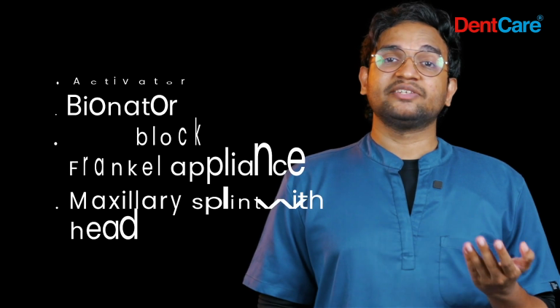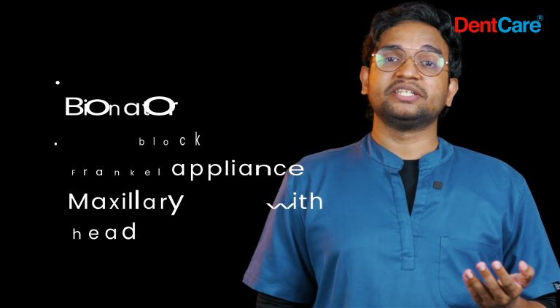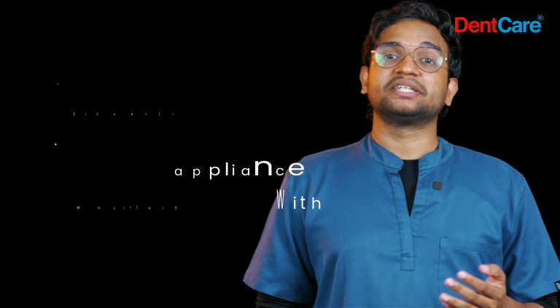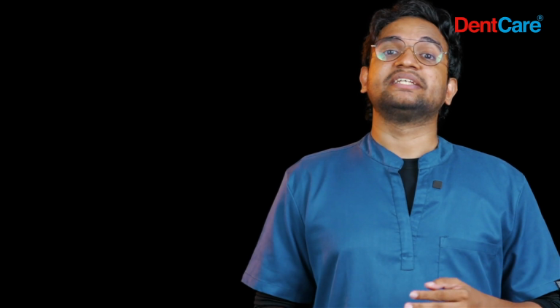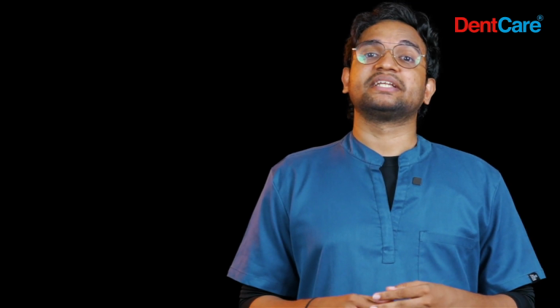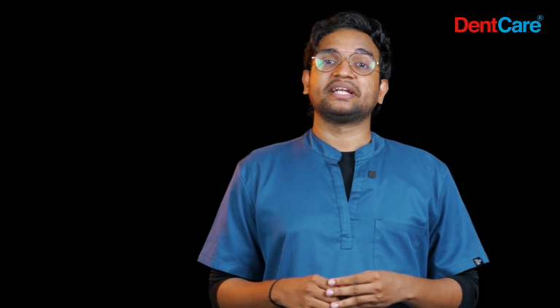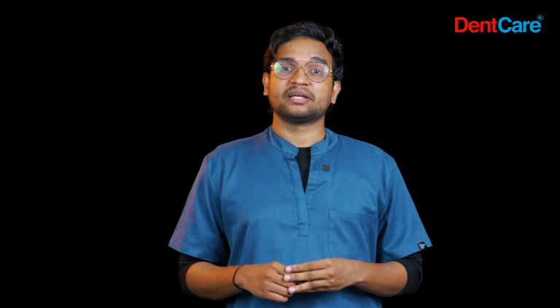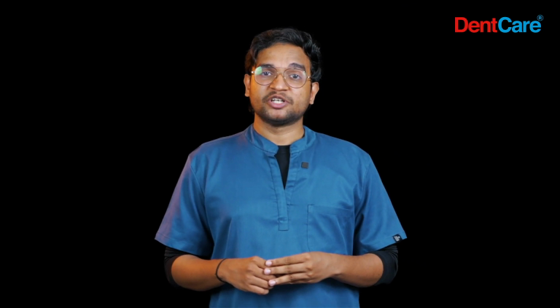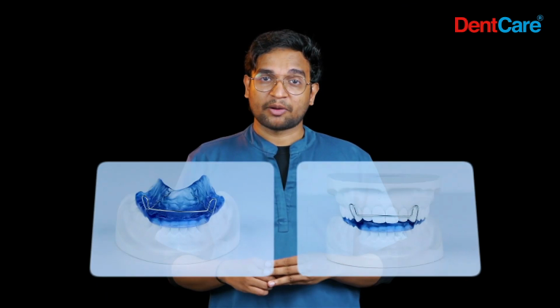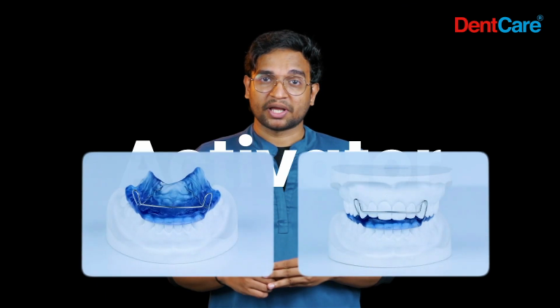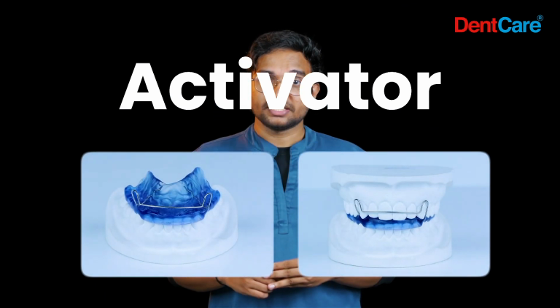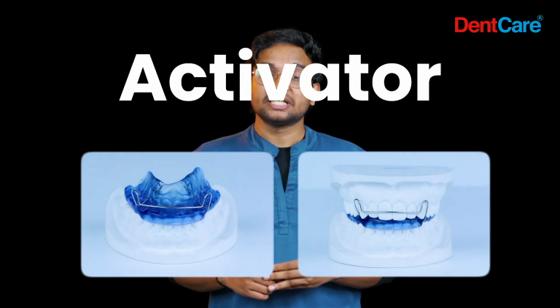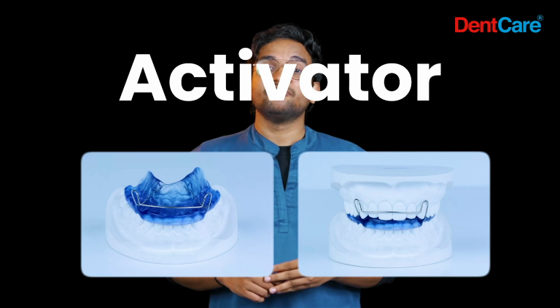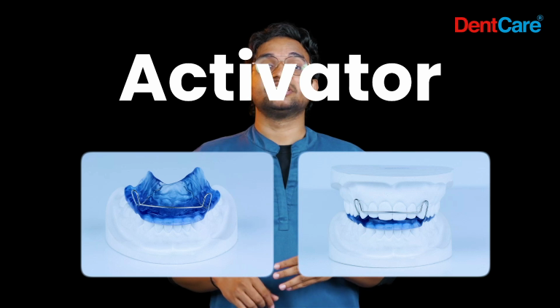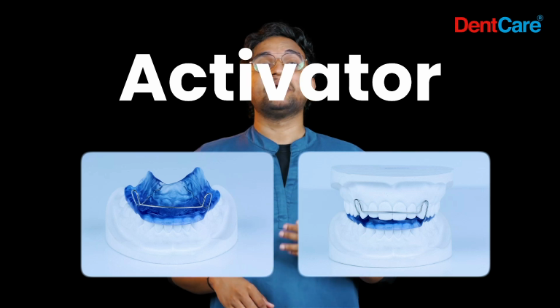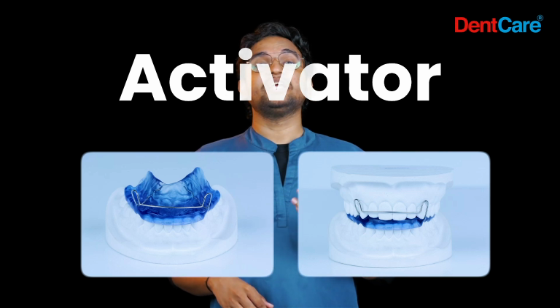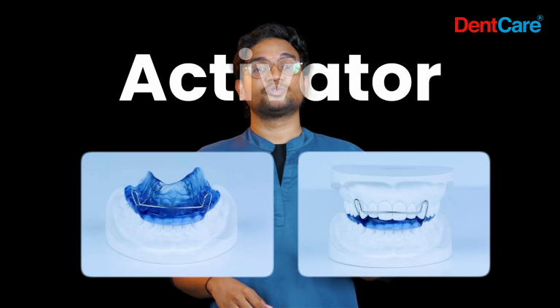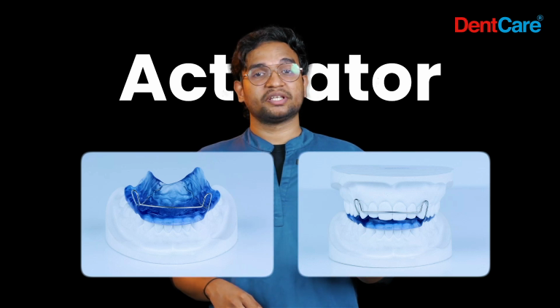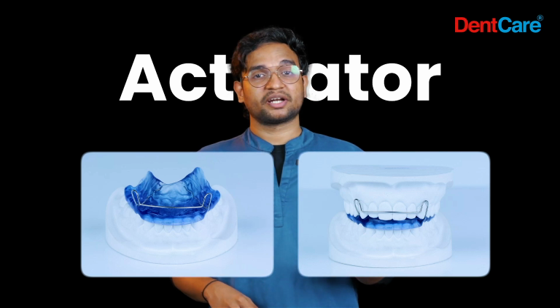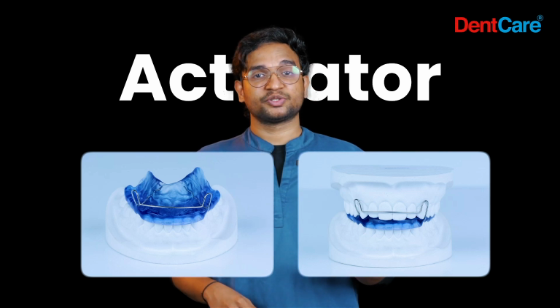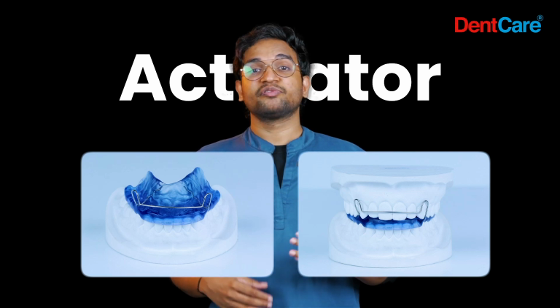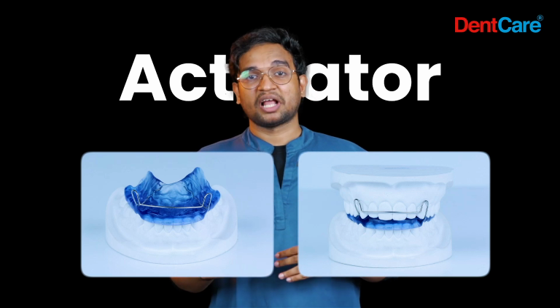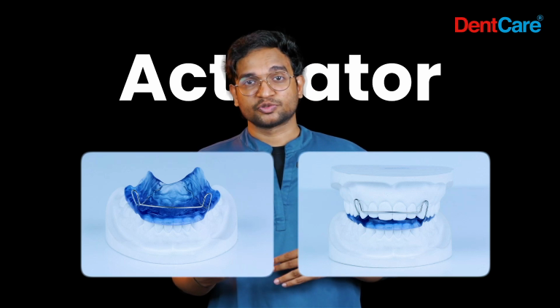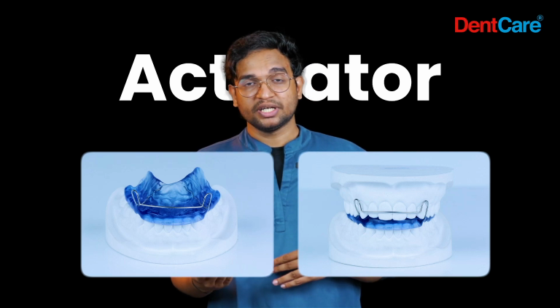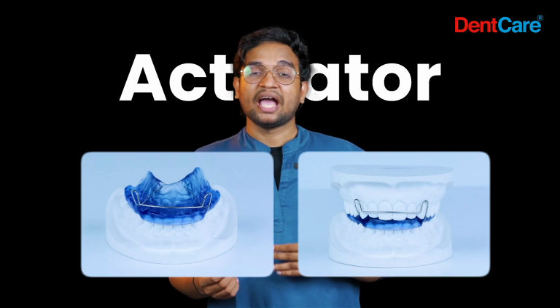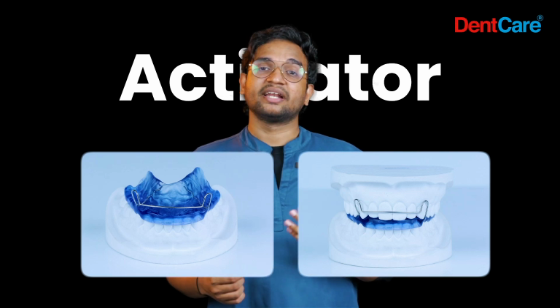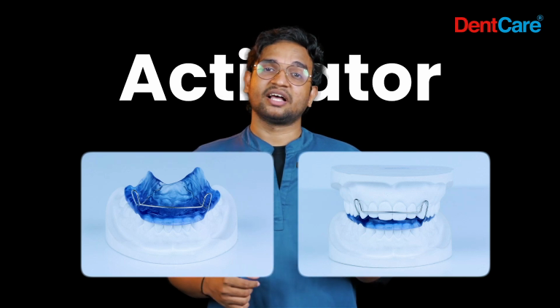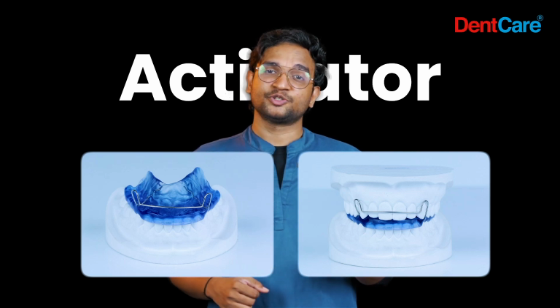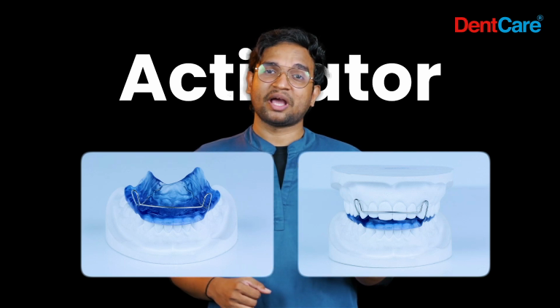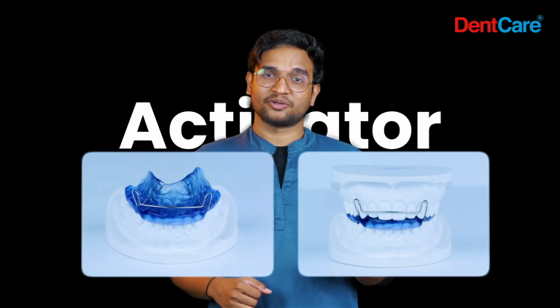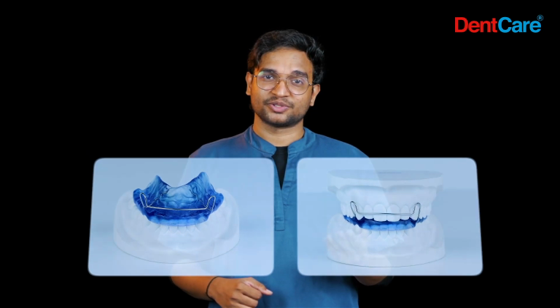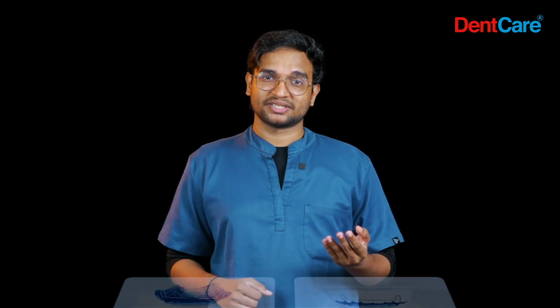Activator is a night-time wear appliance which is mainly used in the correction of class 1 and class 2 malocclusions.